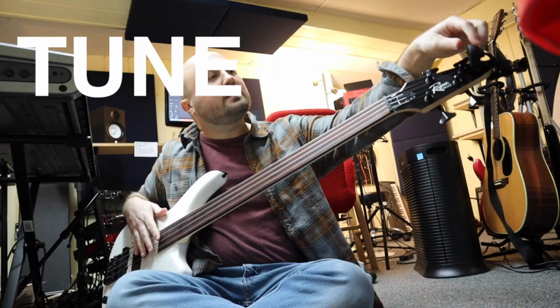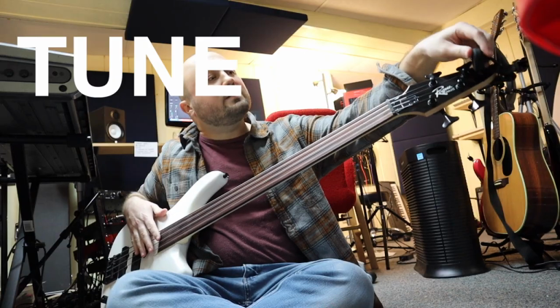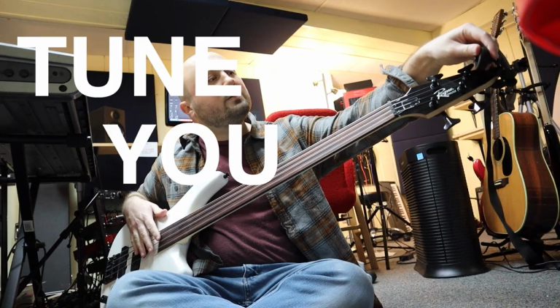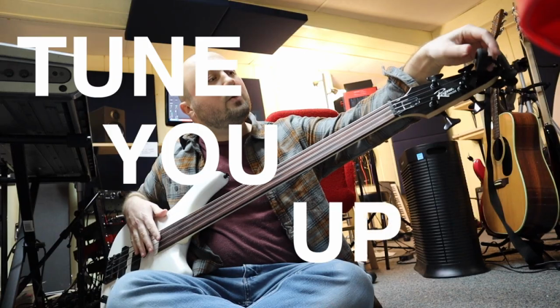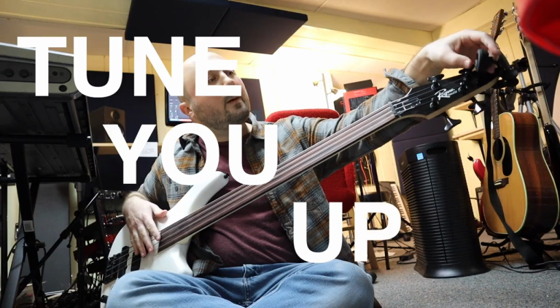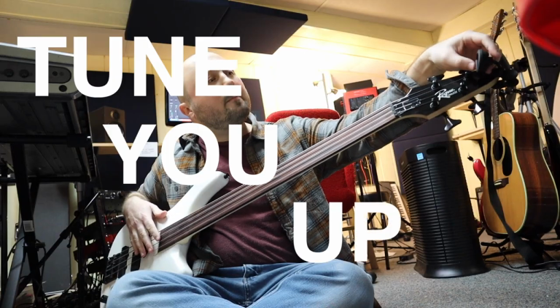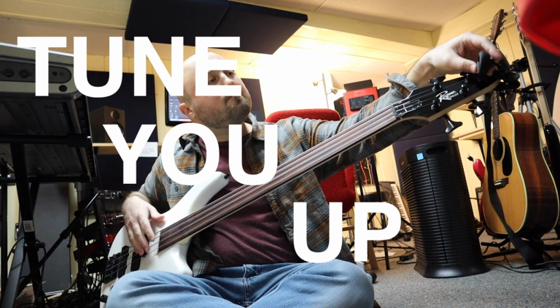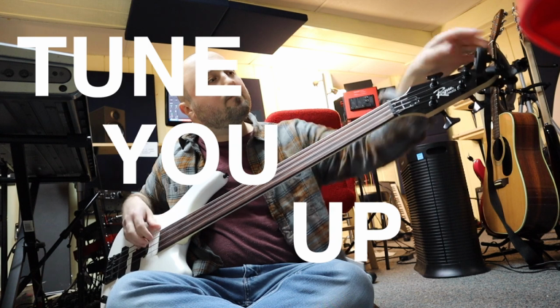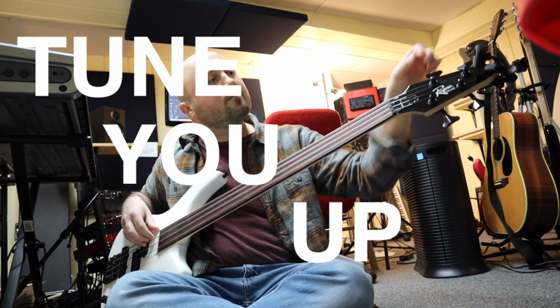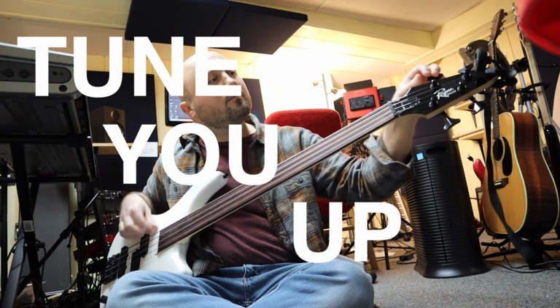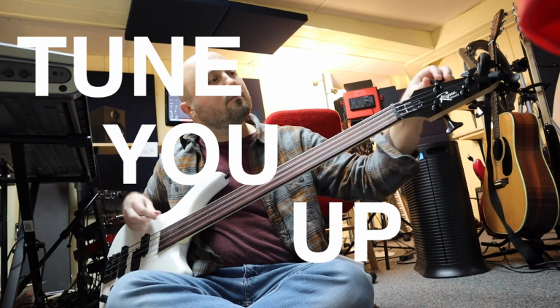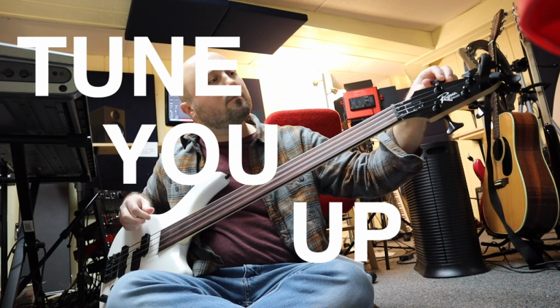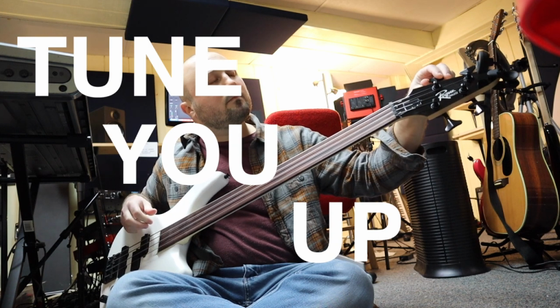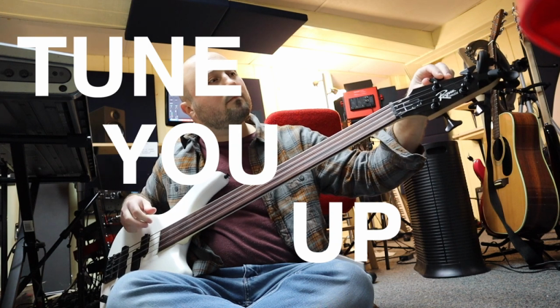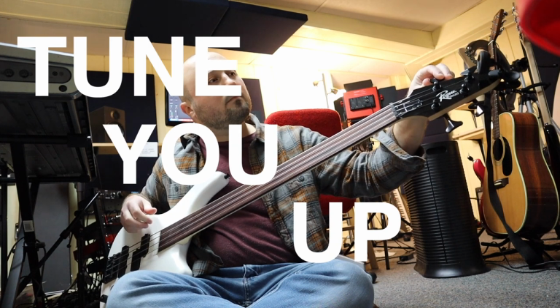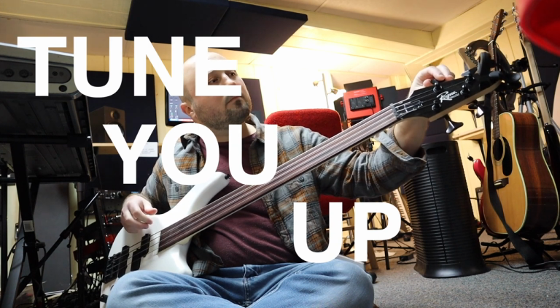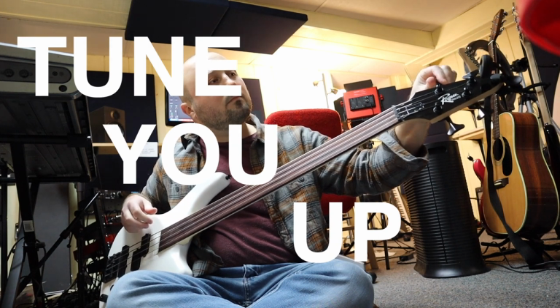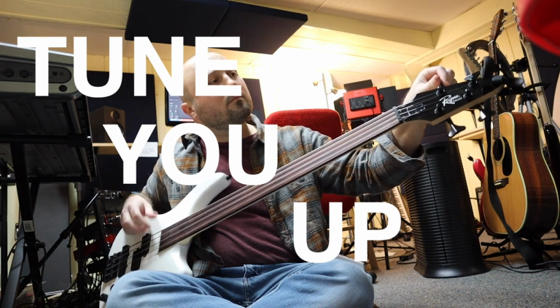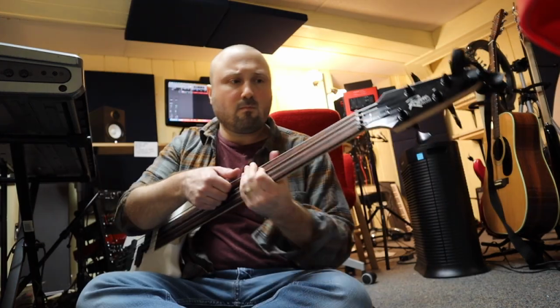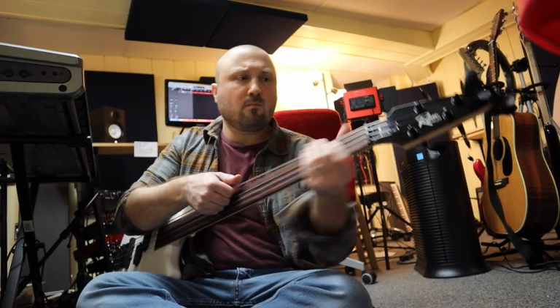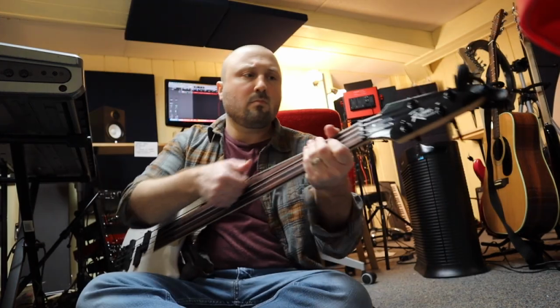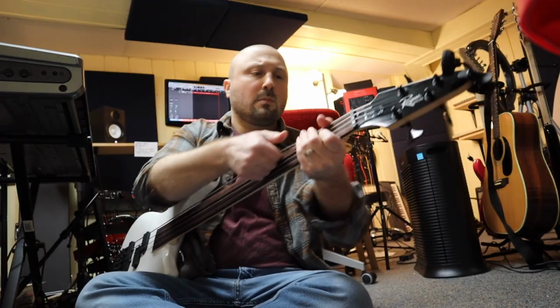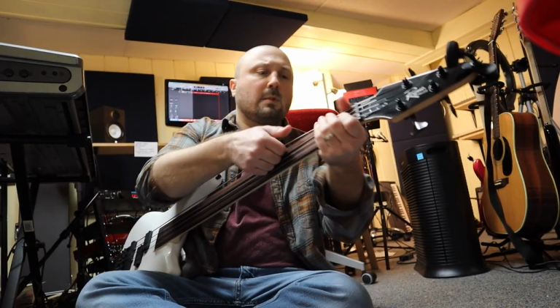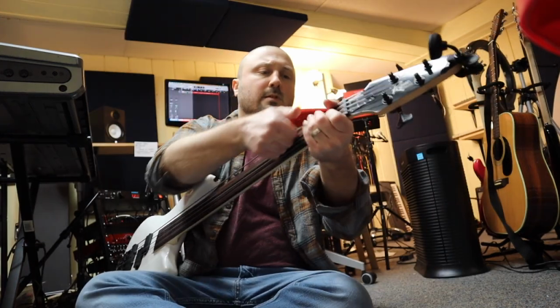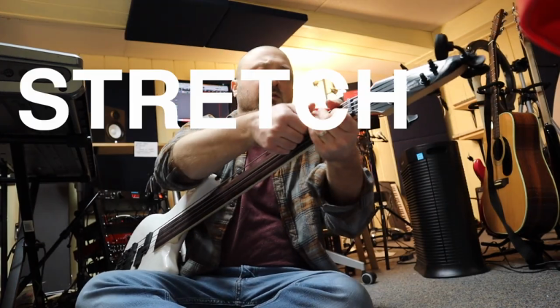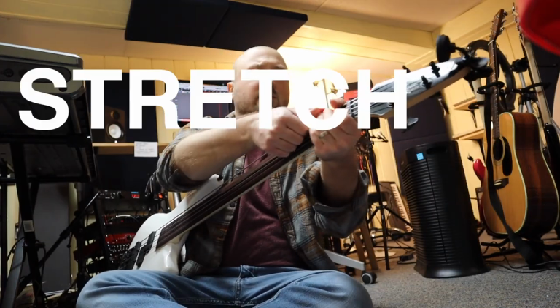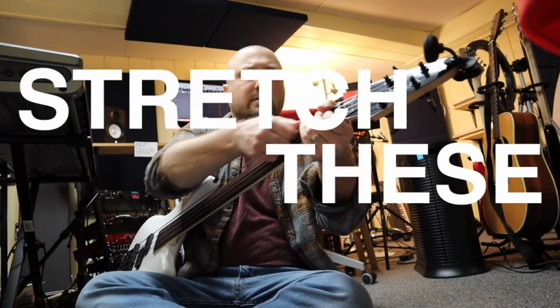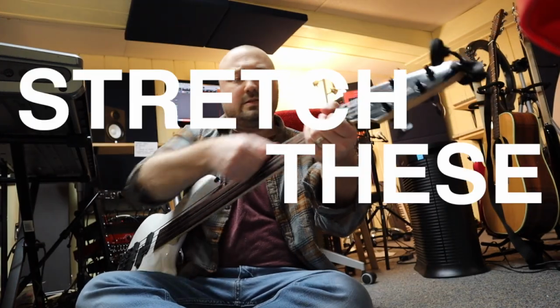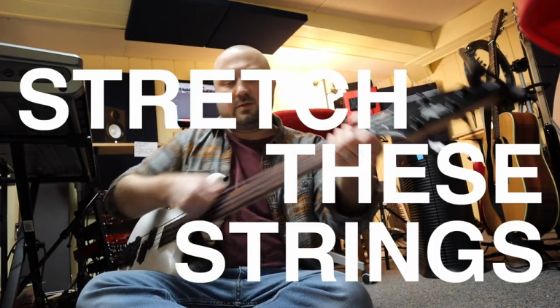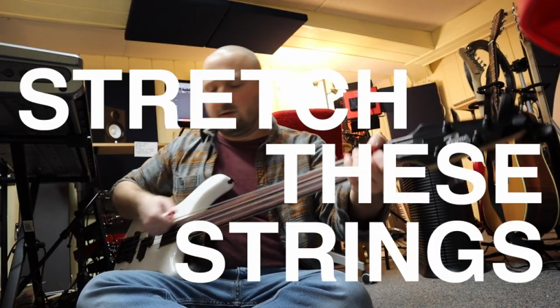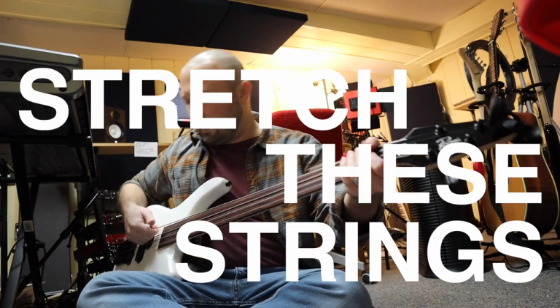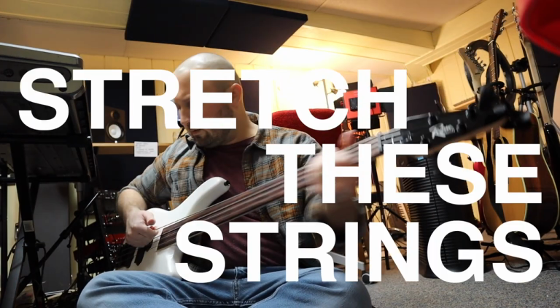Let's tune you up. Stretch these strings out.